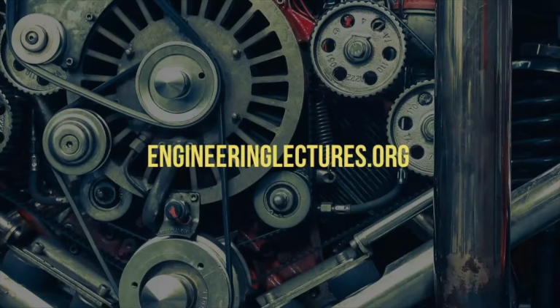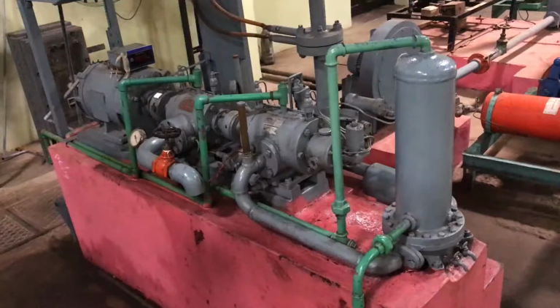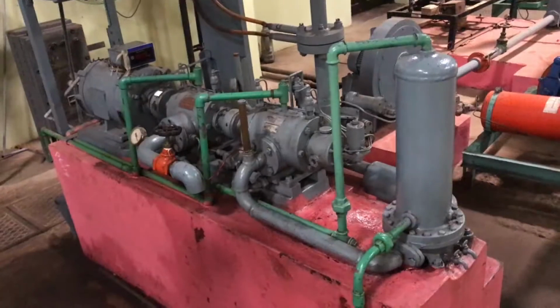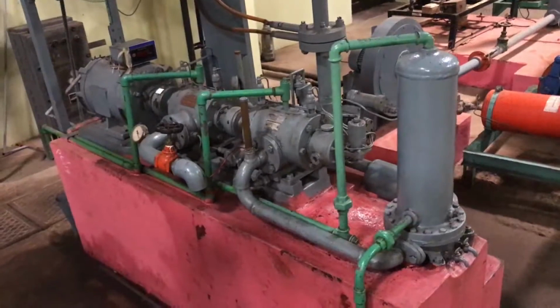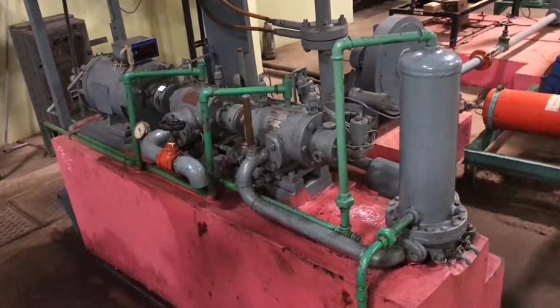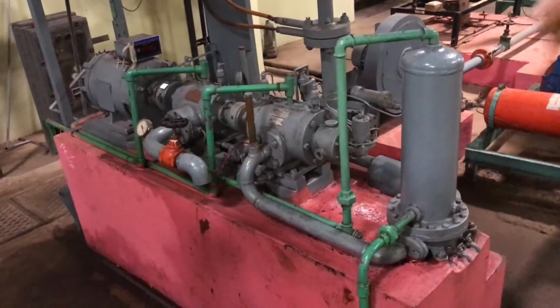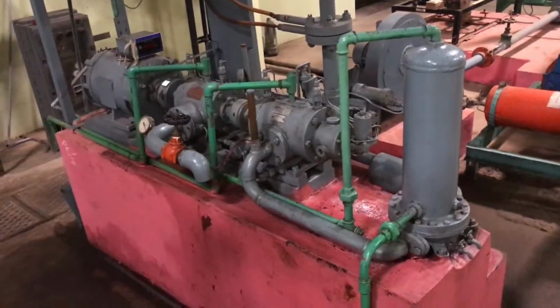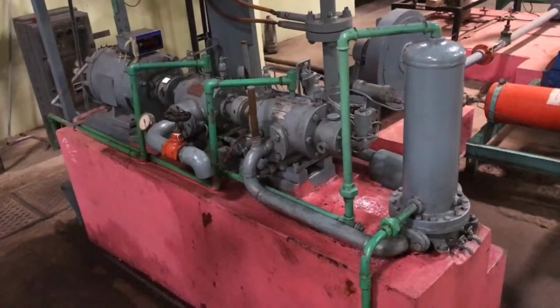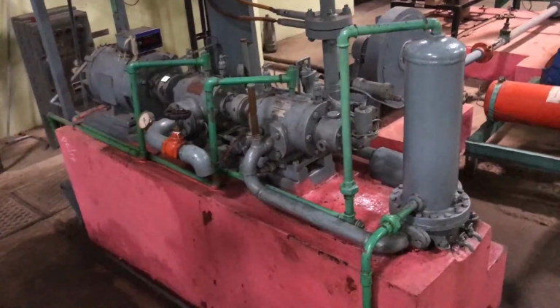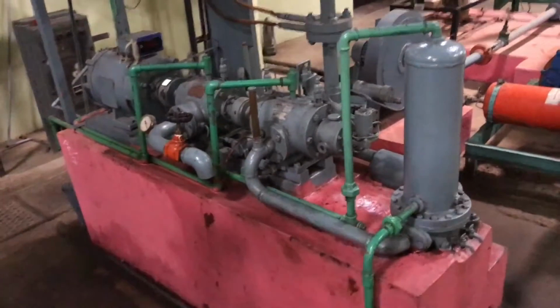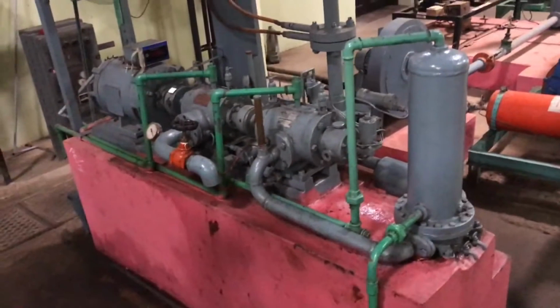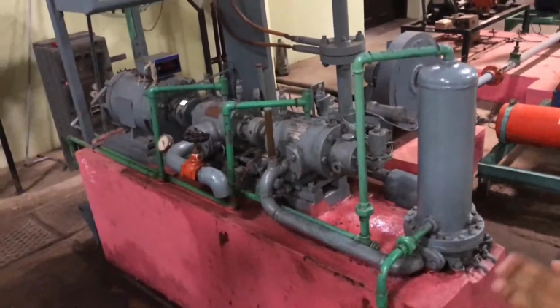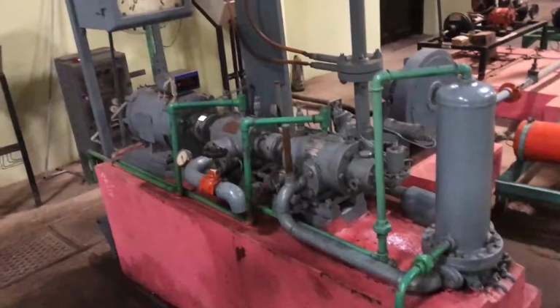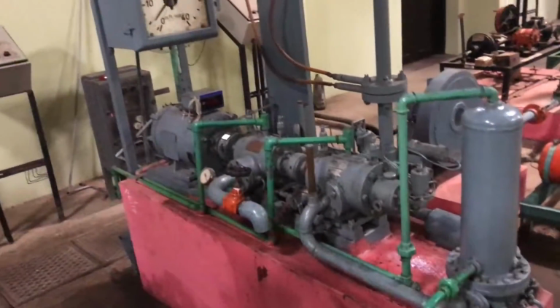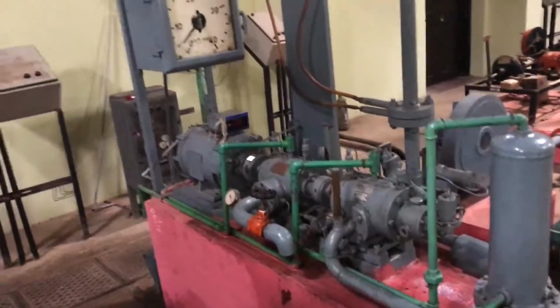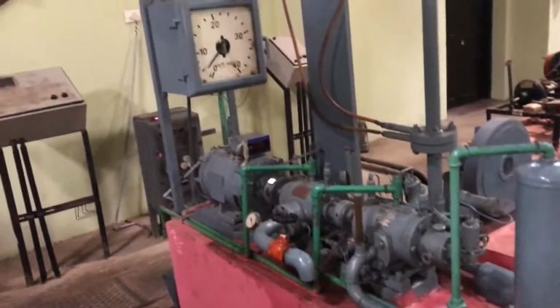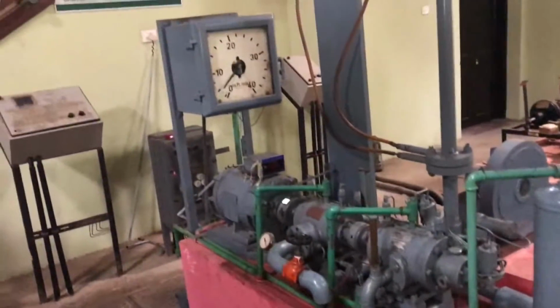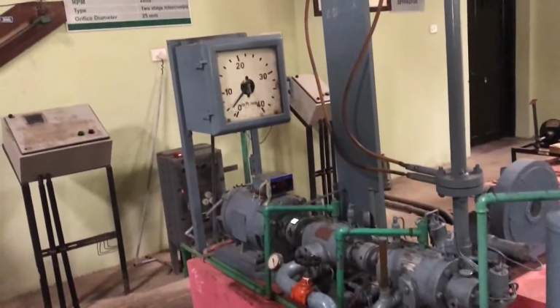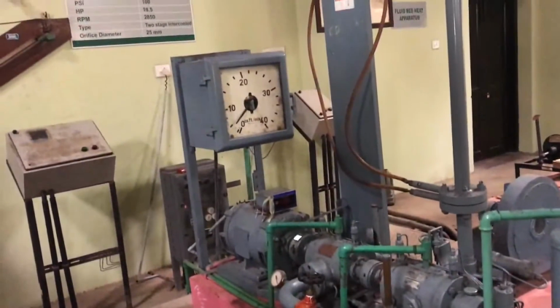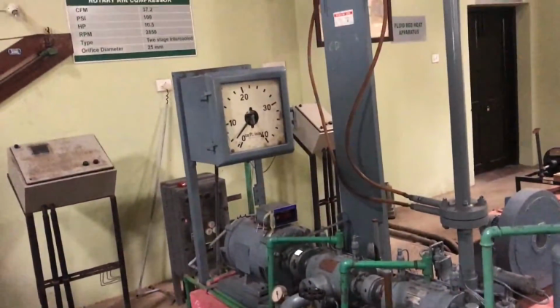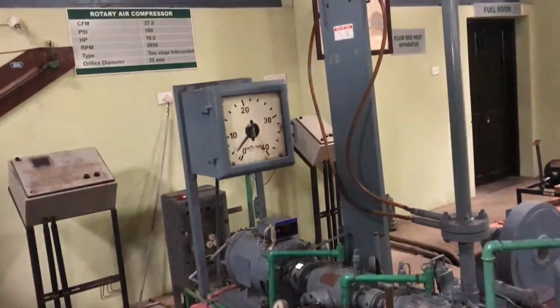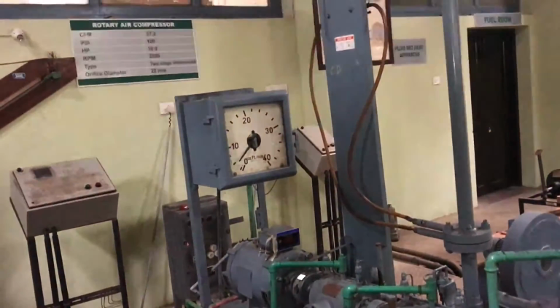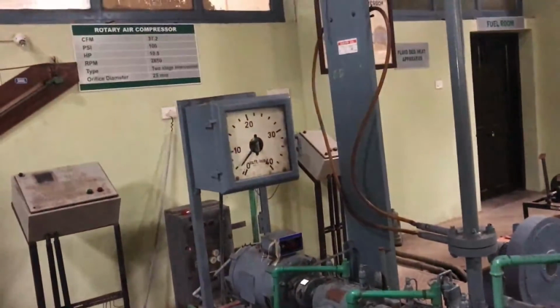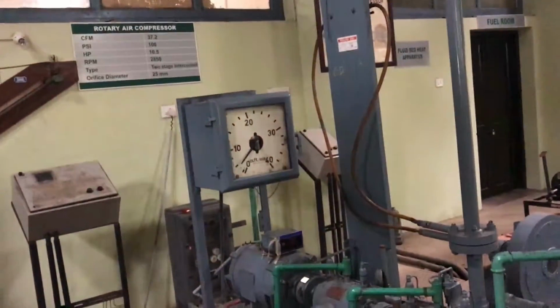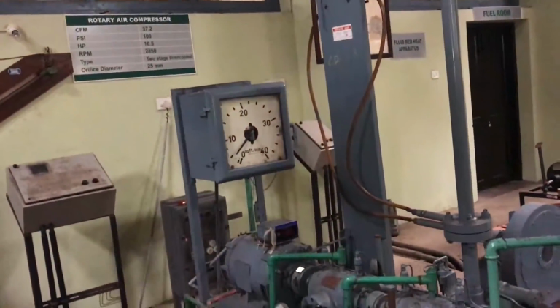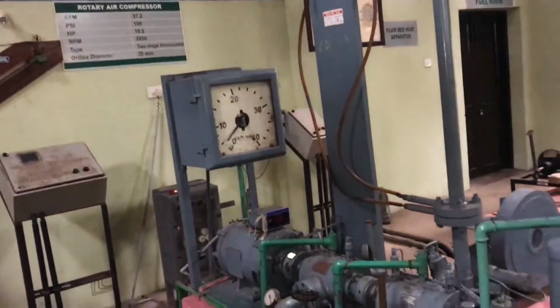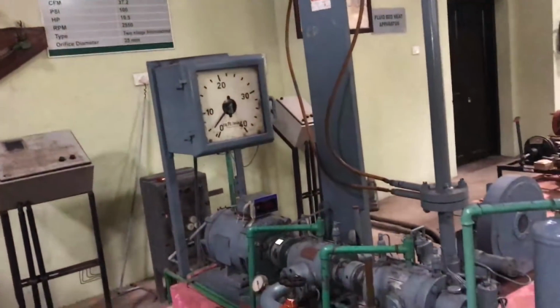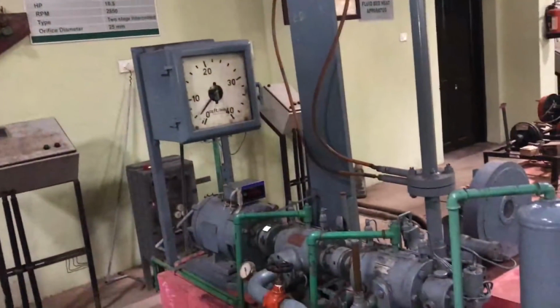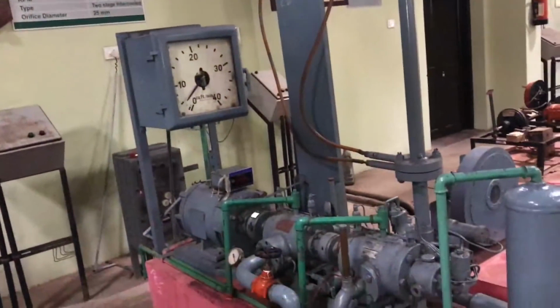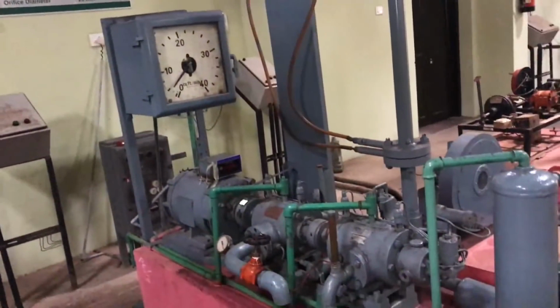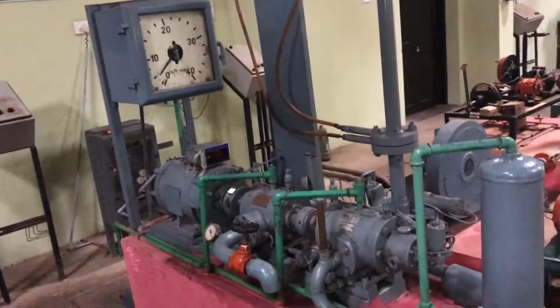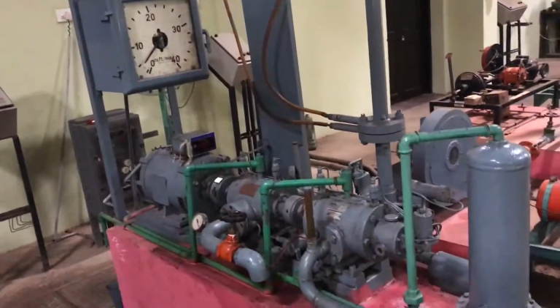This is the experimental setup for studying the efficiencies, work, etc. of the rotary air compressor.